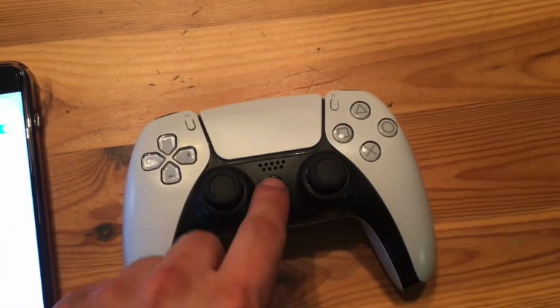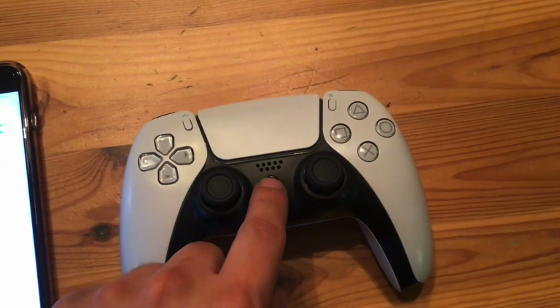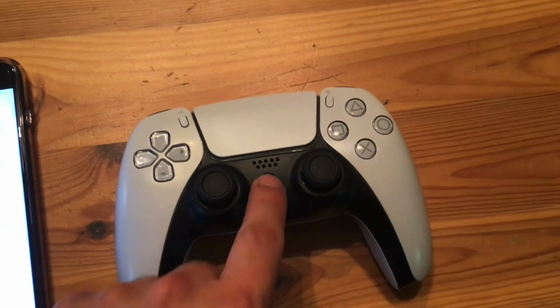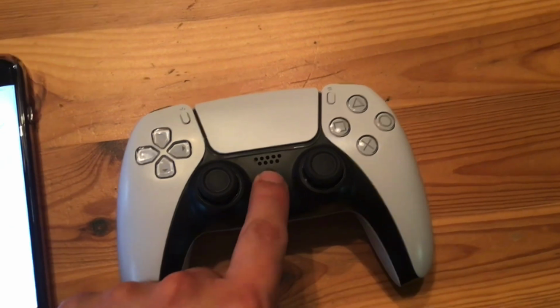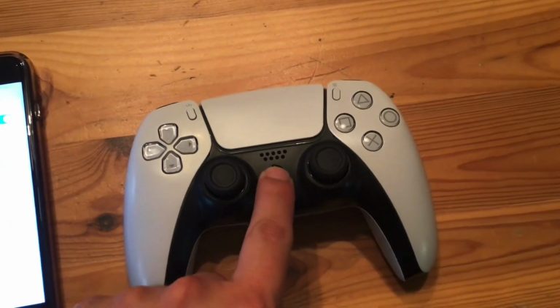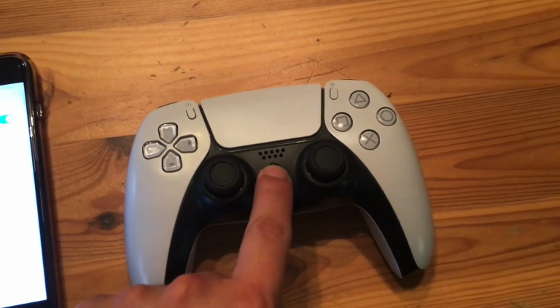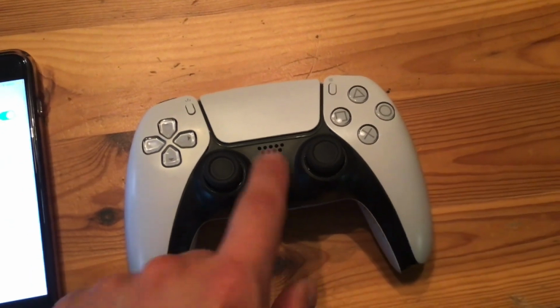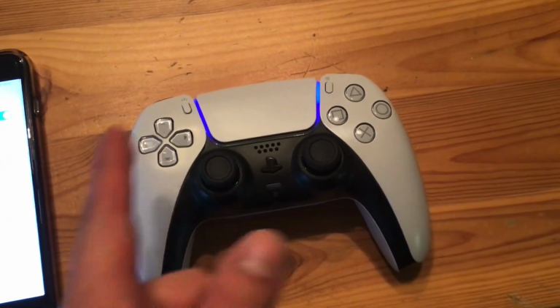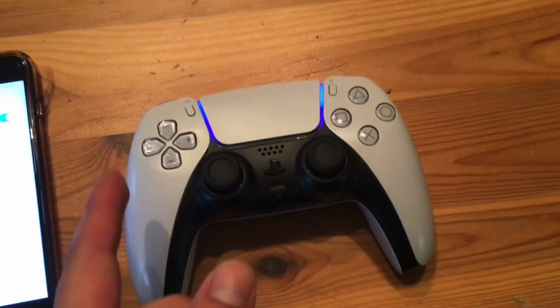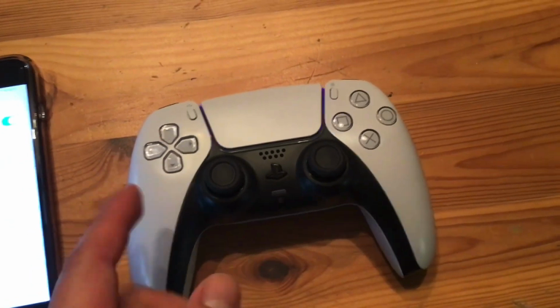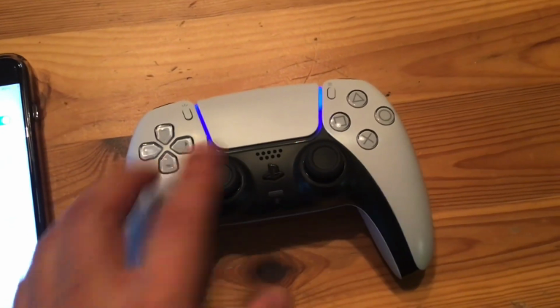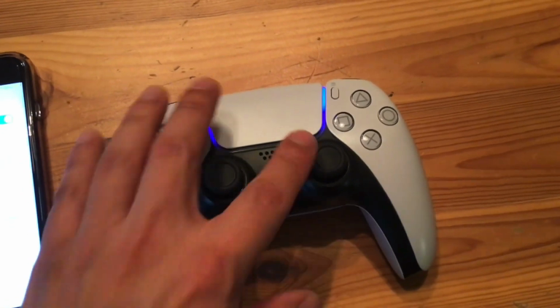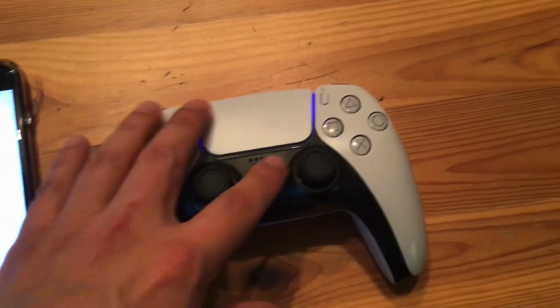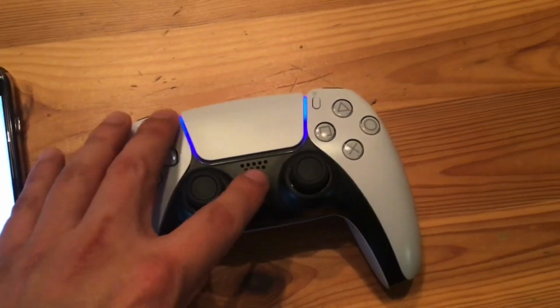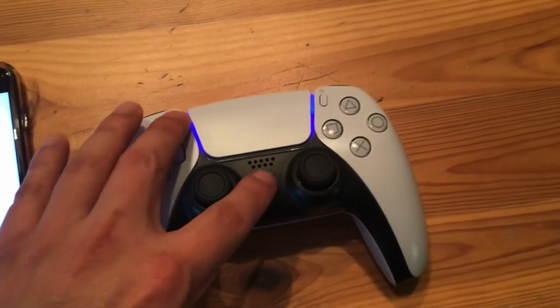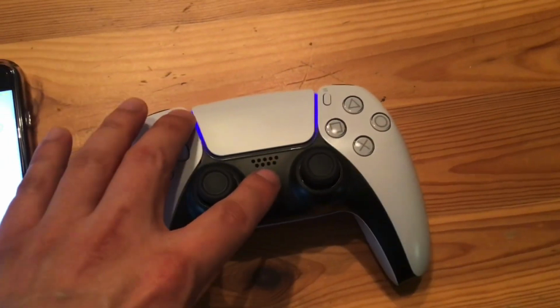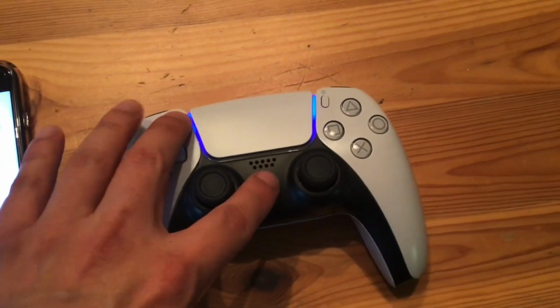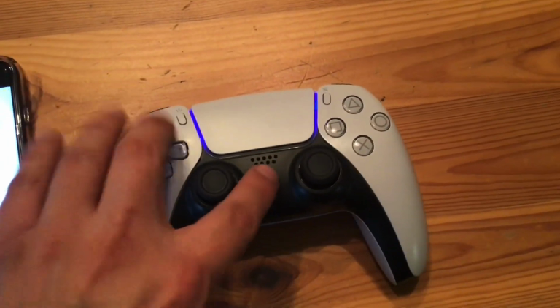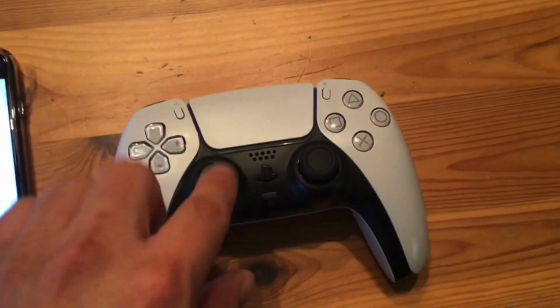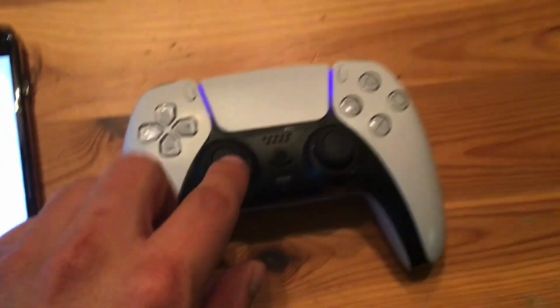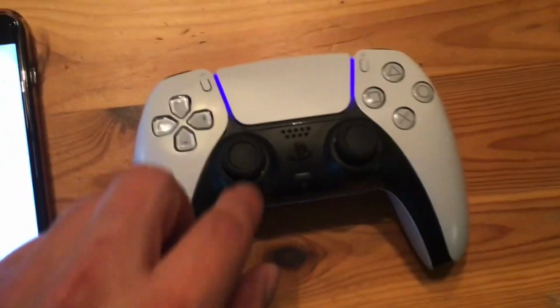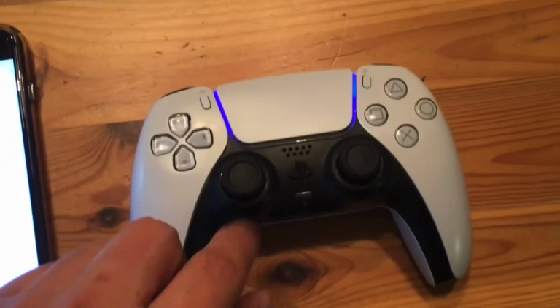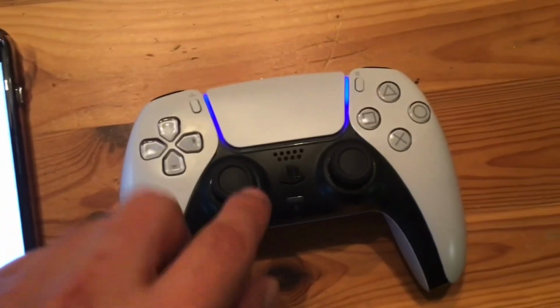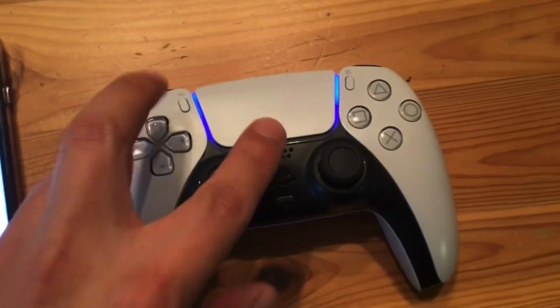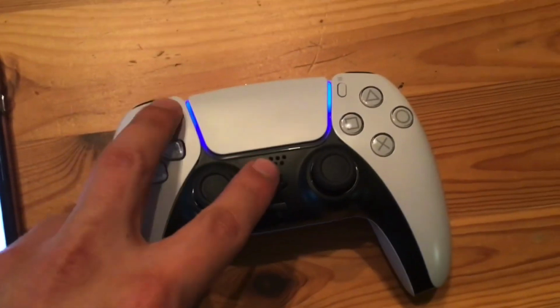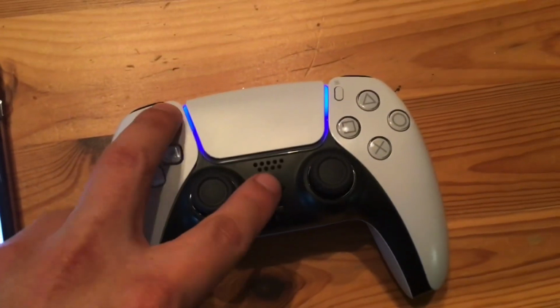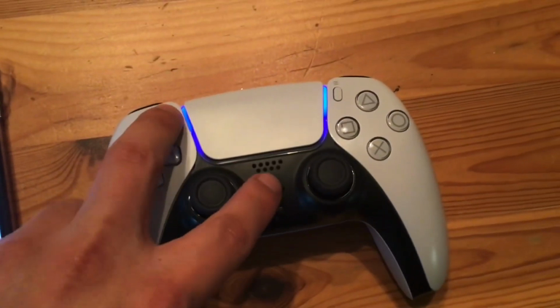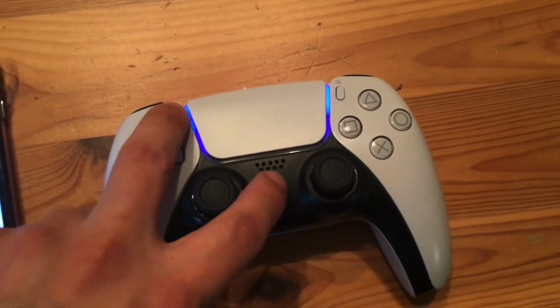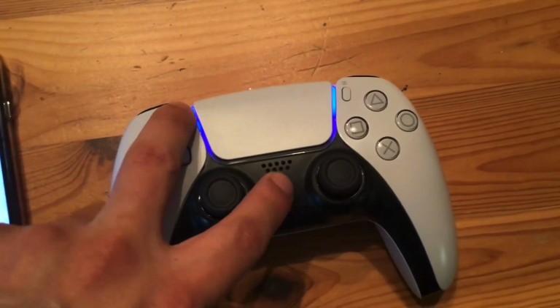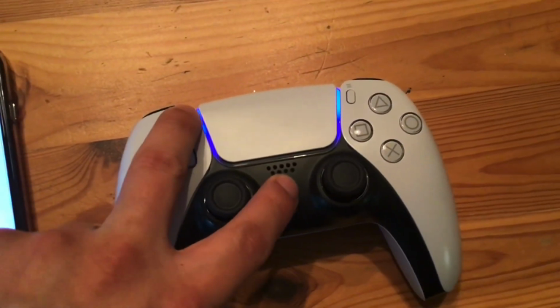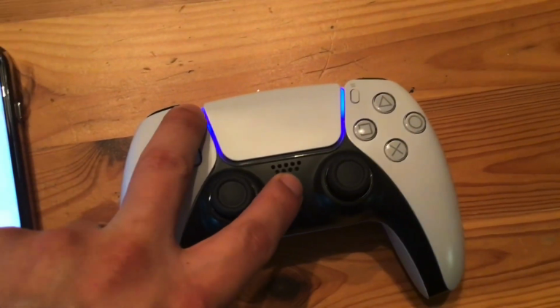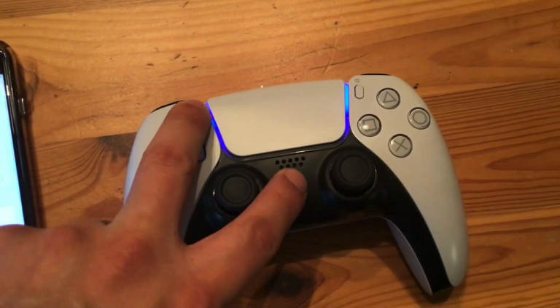All right, turn it on. Now hold these two buttons right here. Hold them.